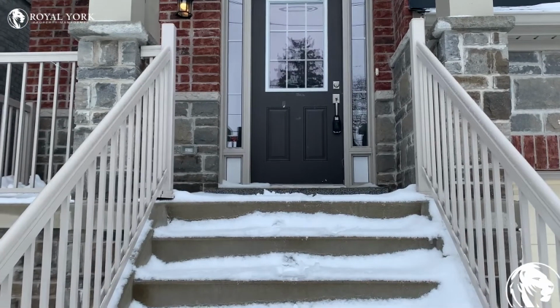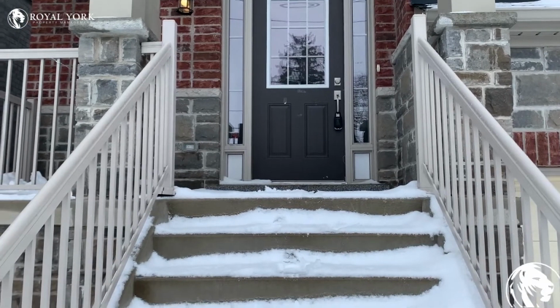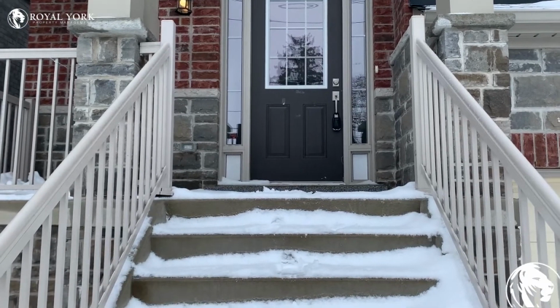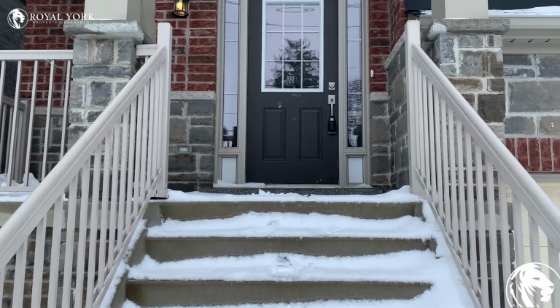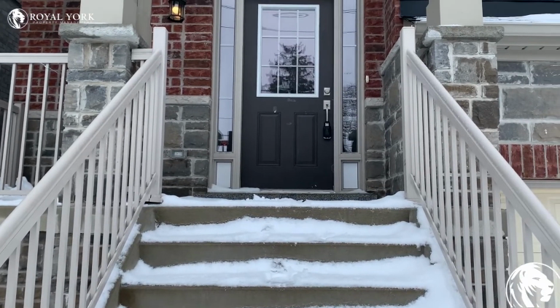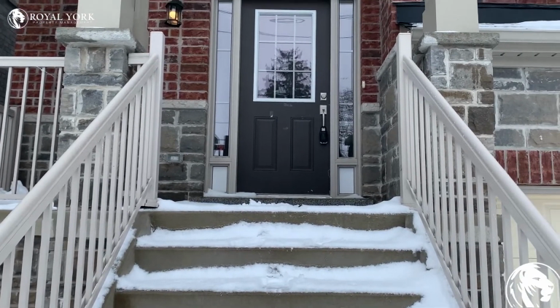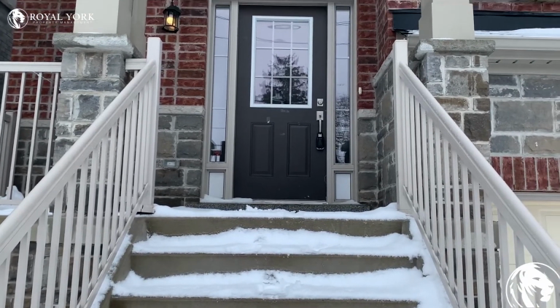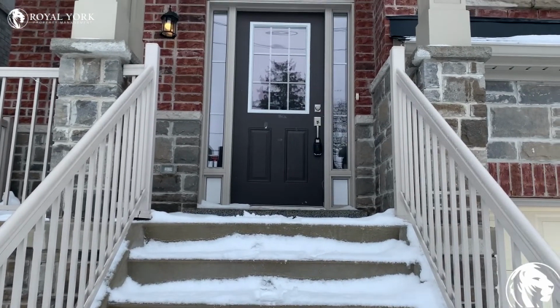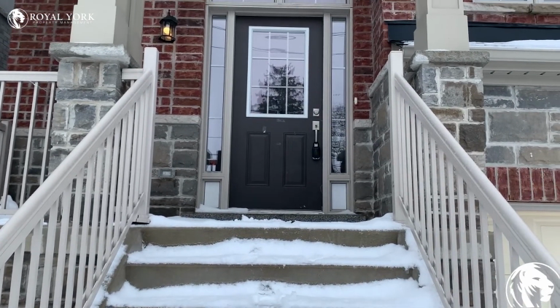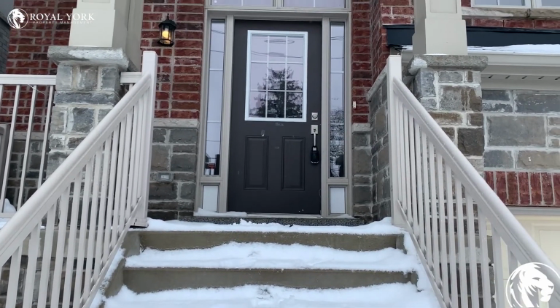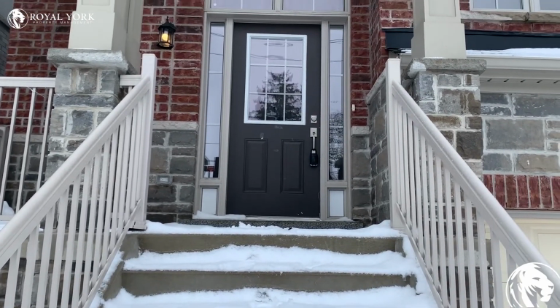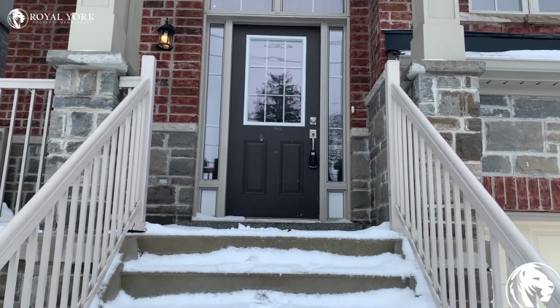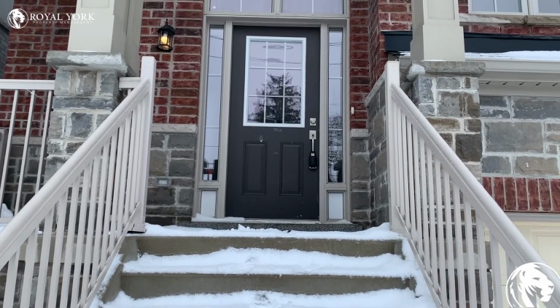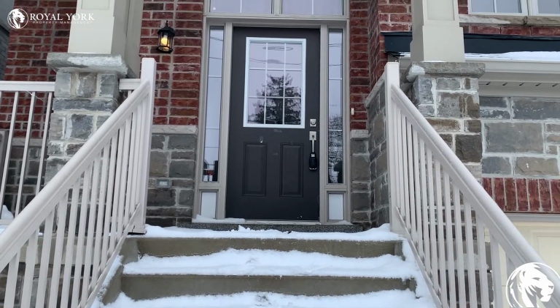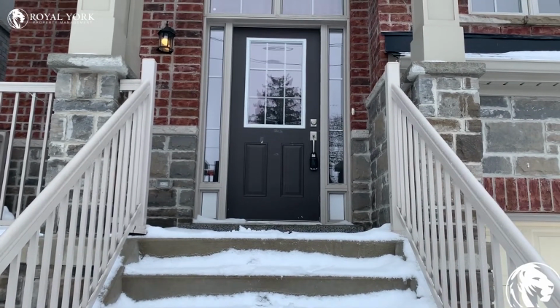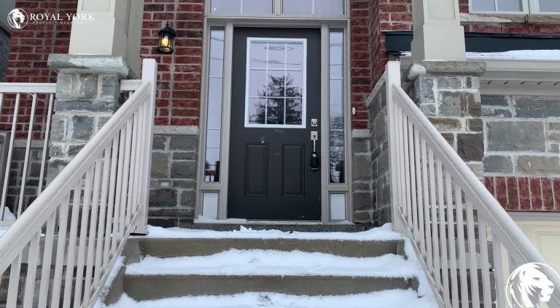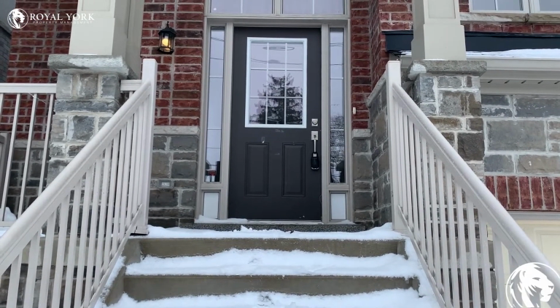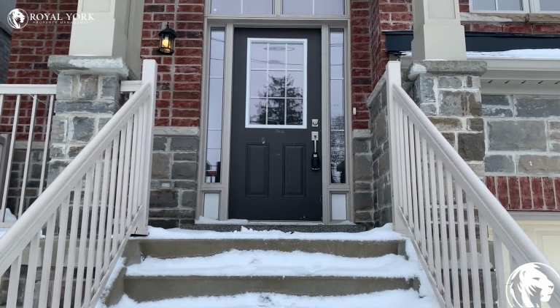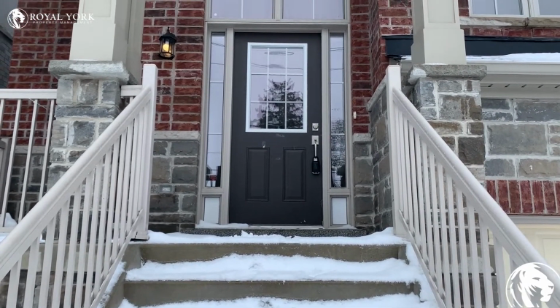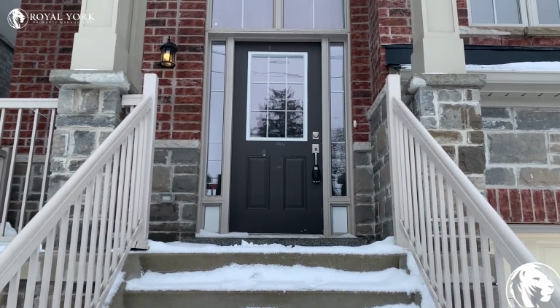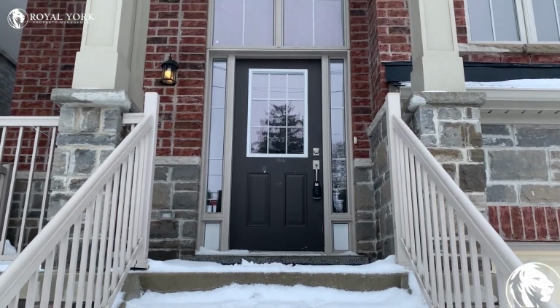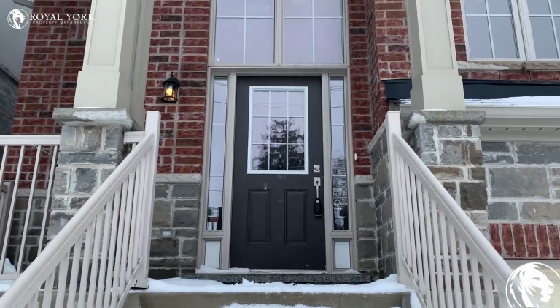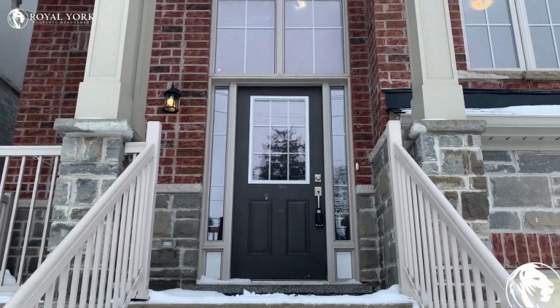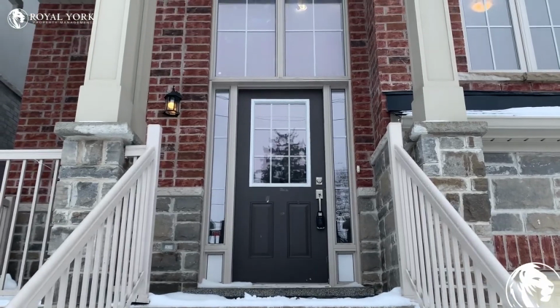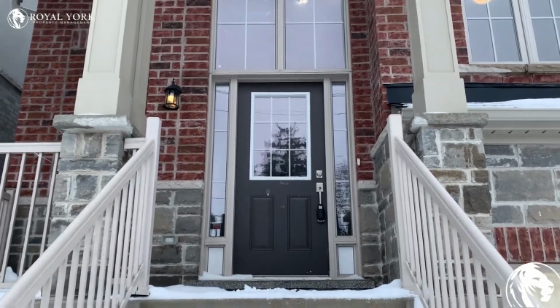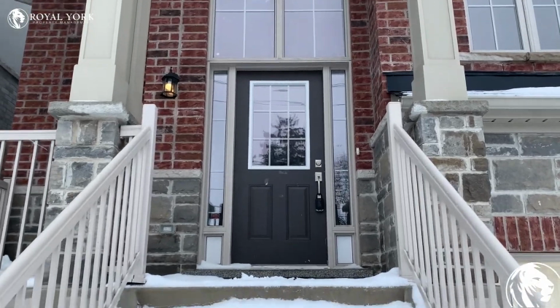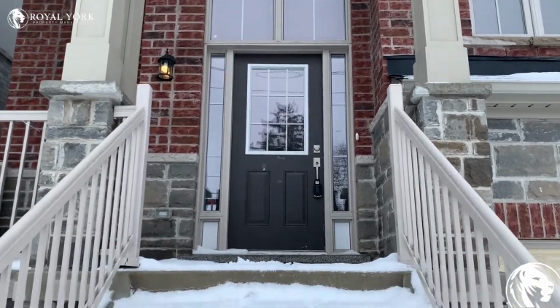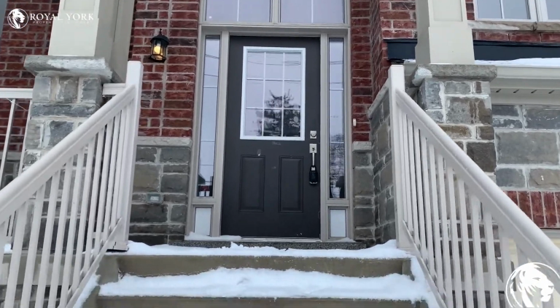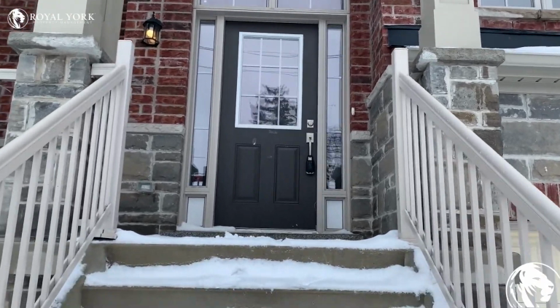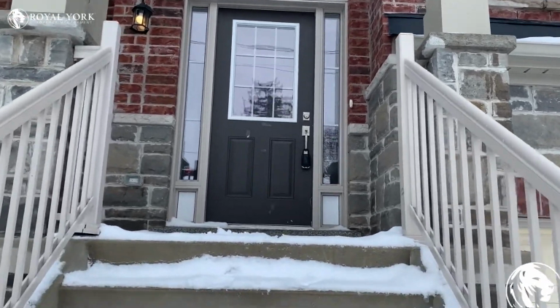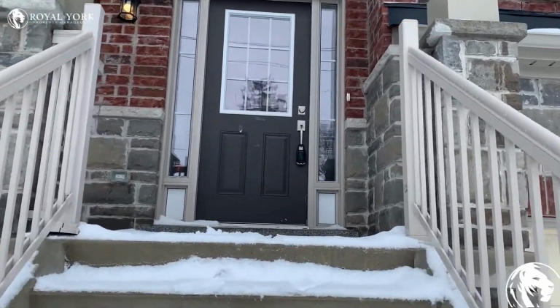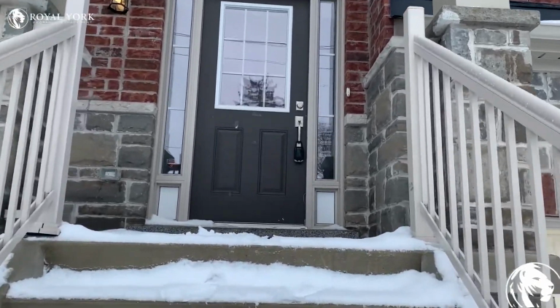Hey guys, here we are at 397 Erie Avenue in Brantford. Let's go take a look.